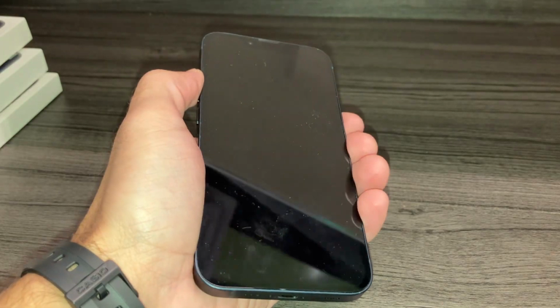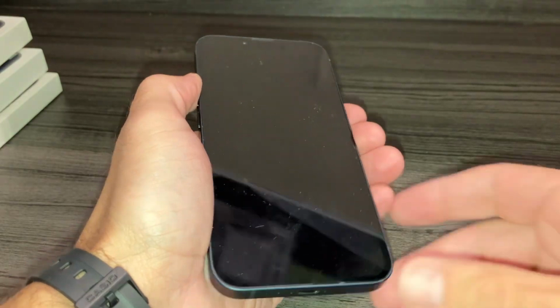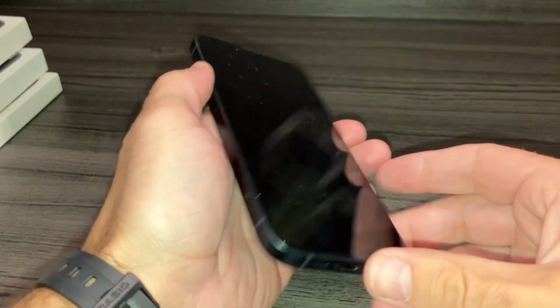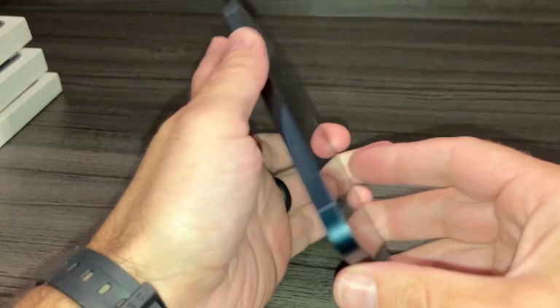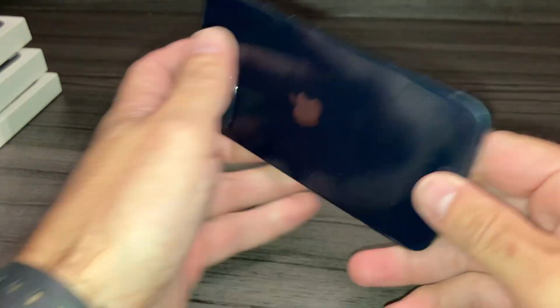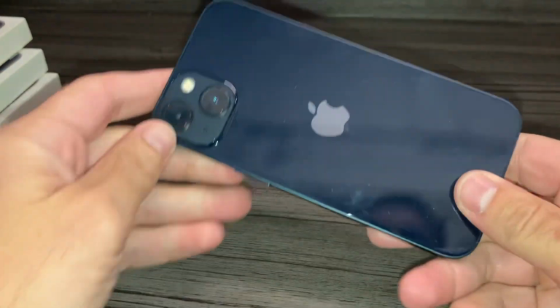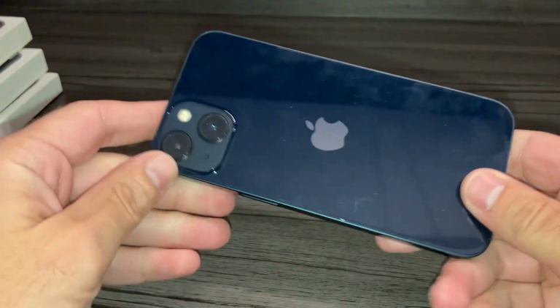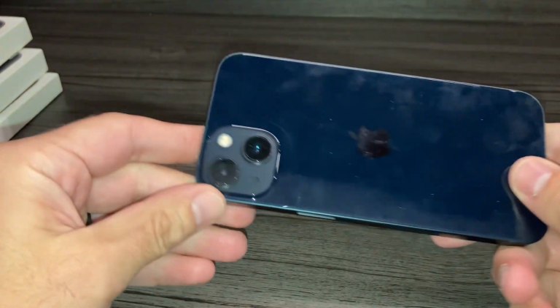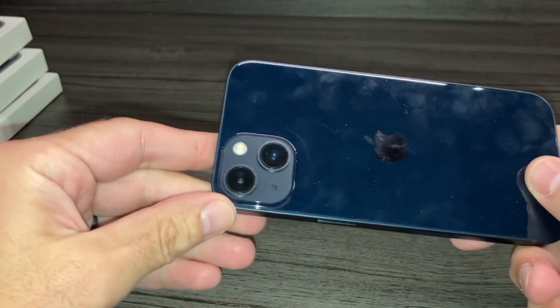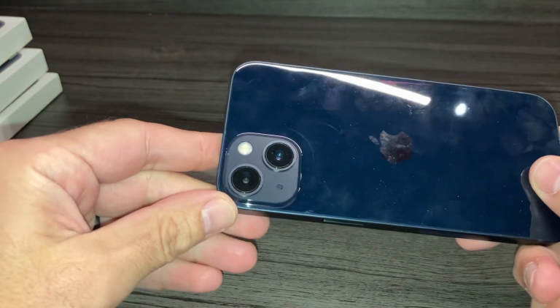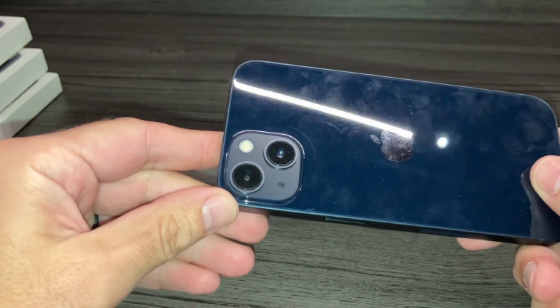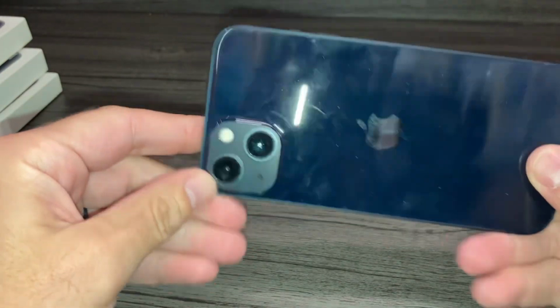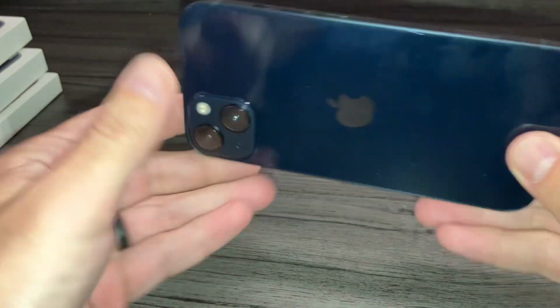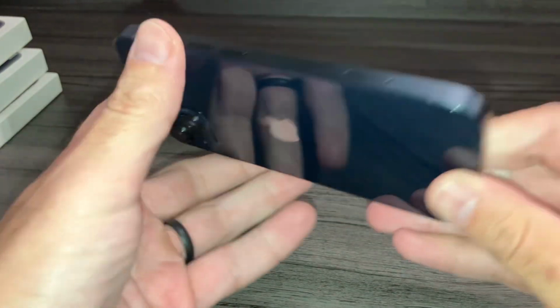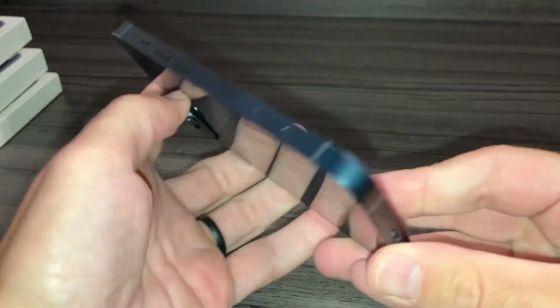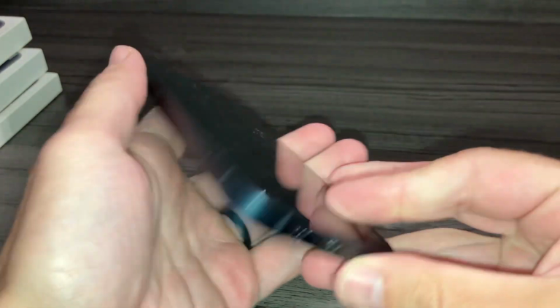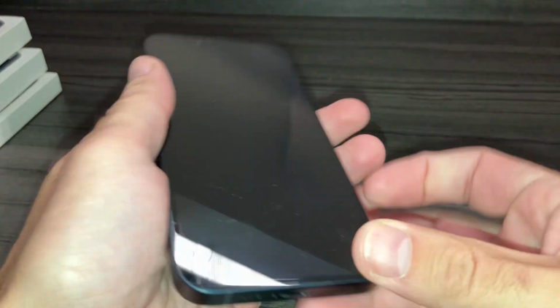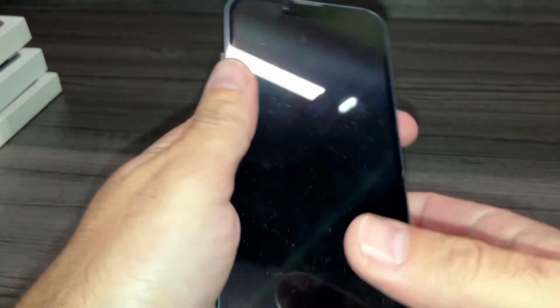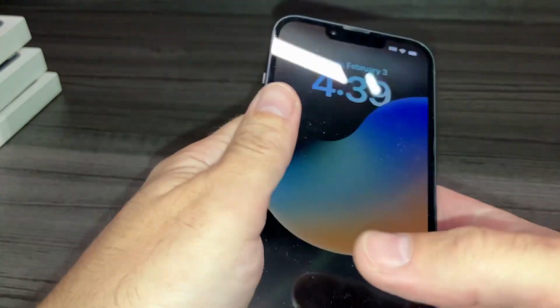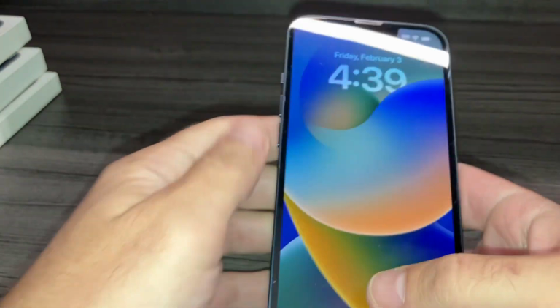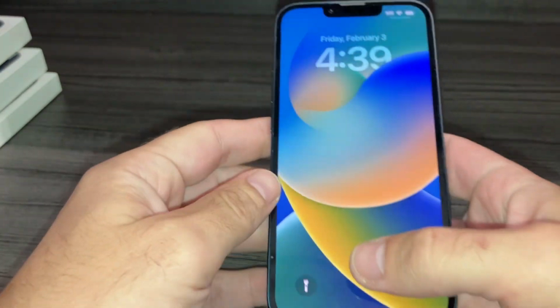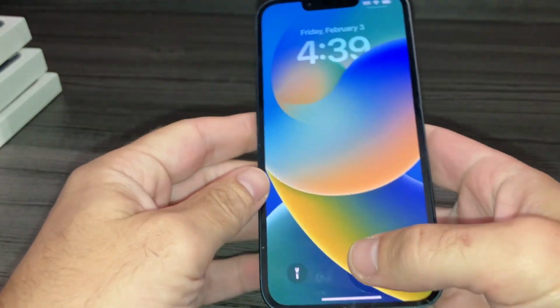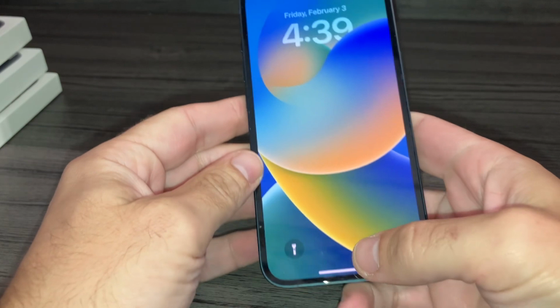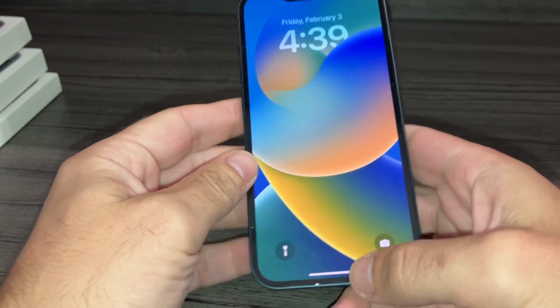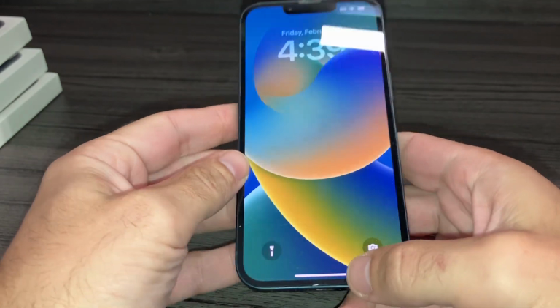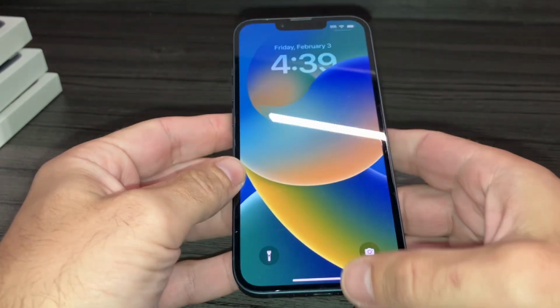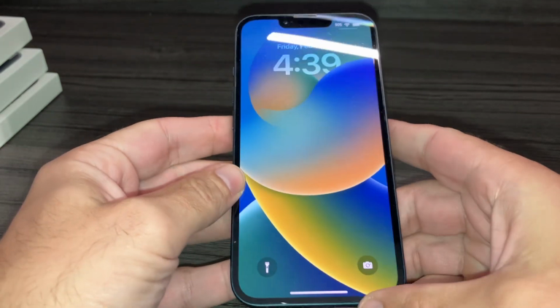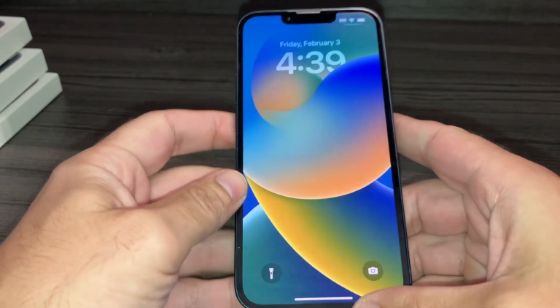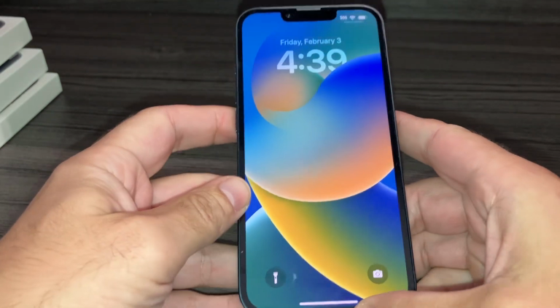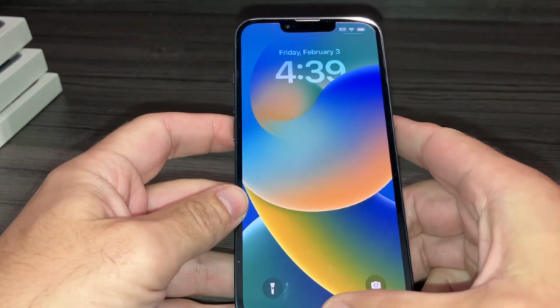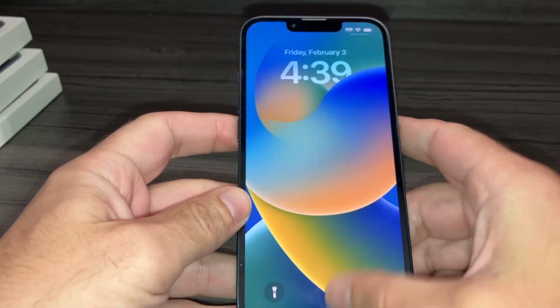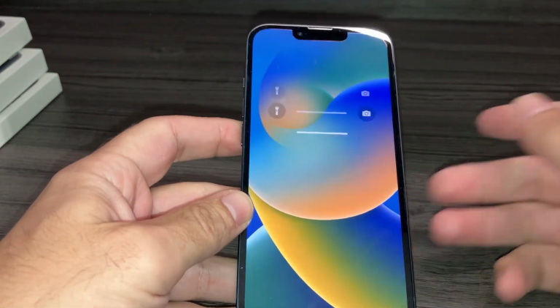Hi everyone, so I have an iPhone 13 and I'm going to show you how to check the battery life on the iPhone 13.